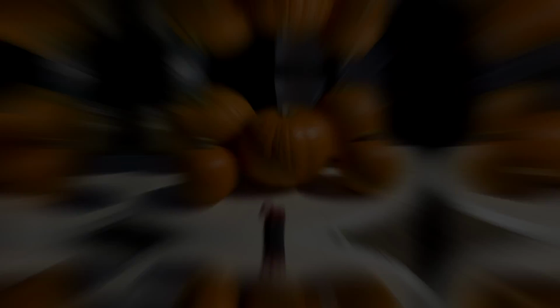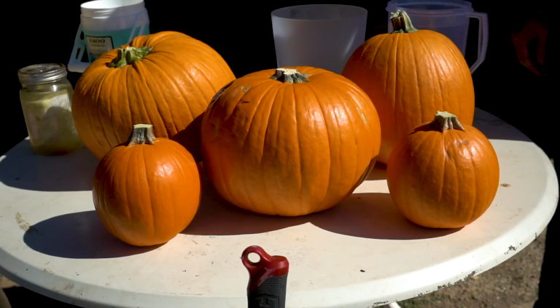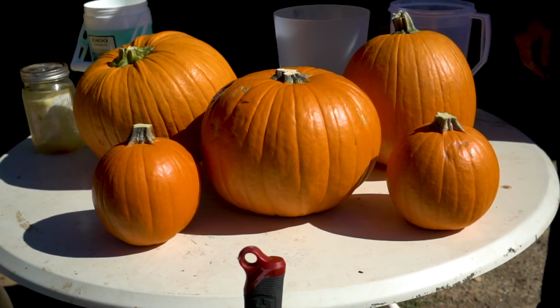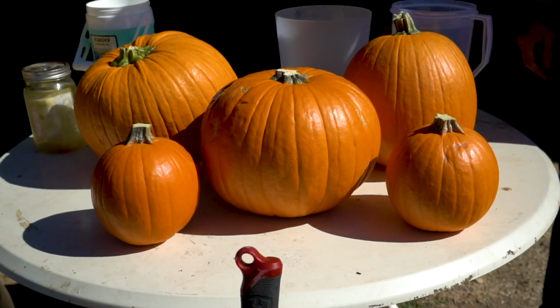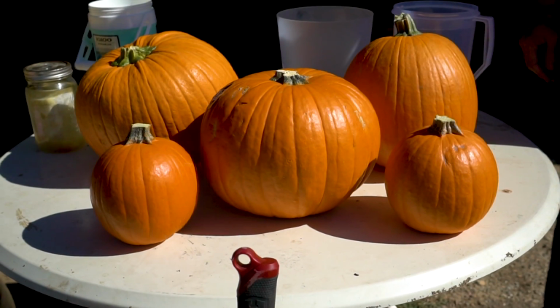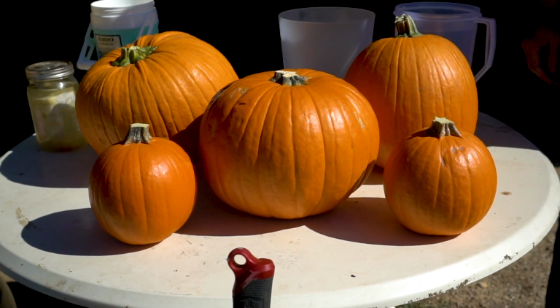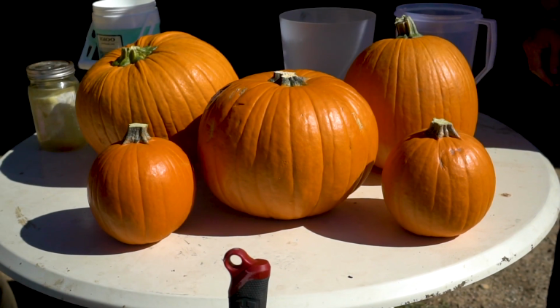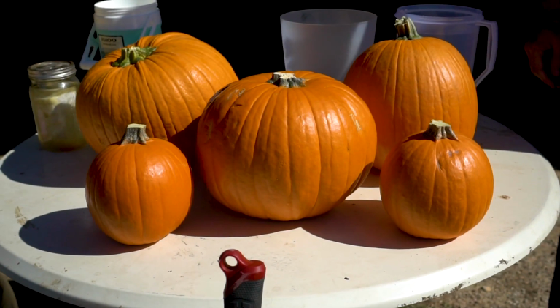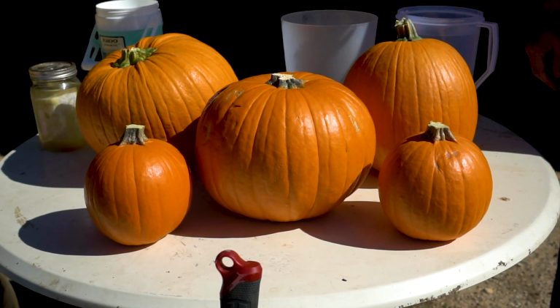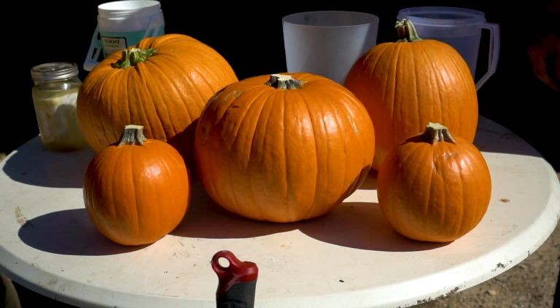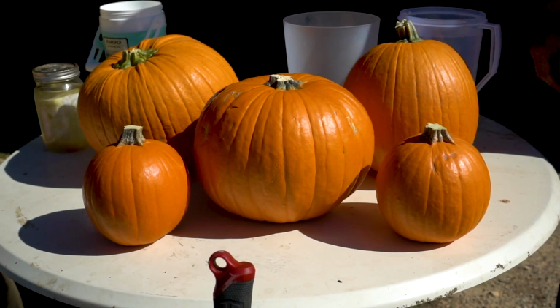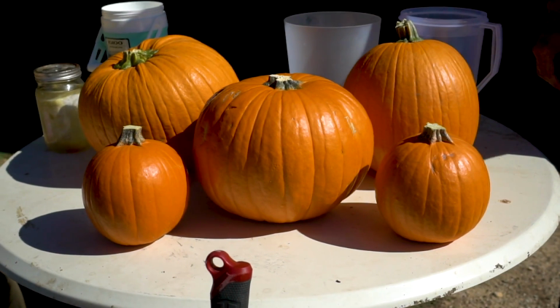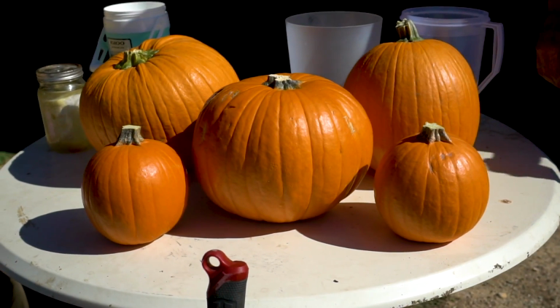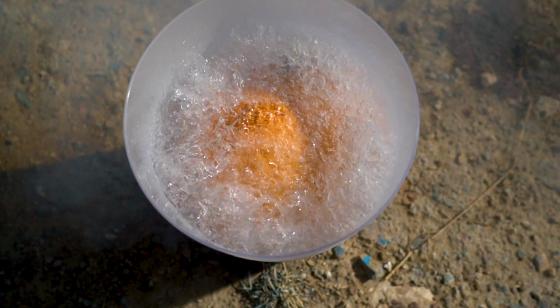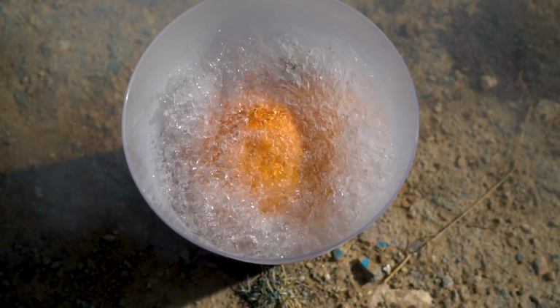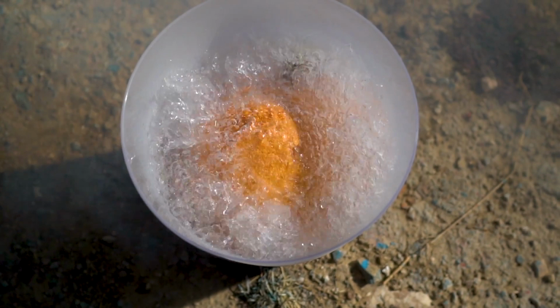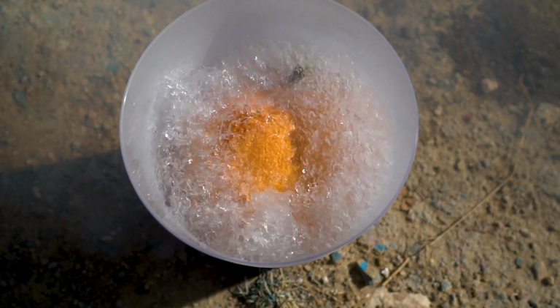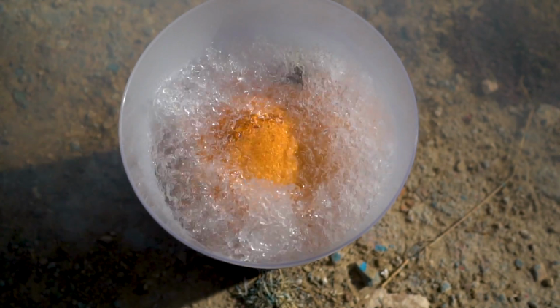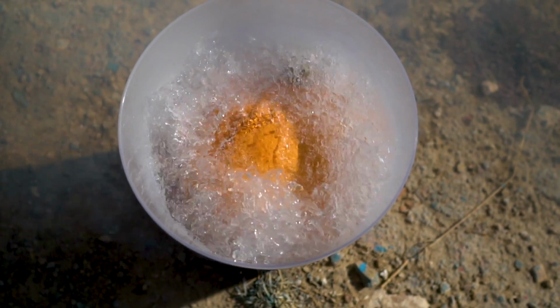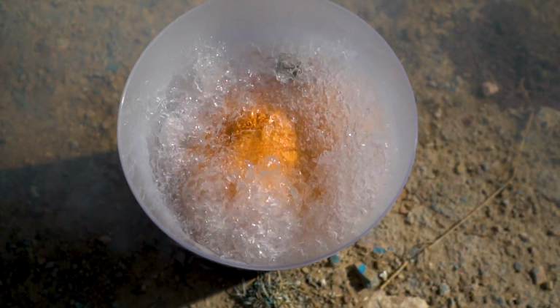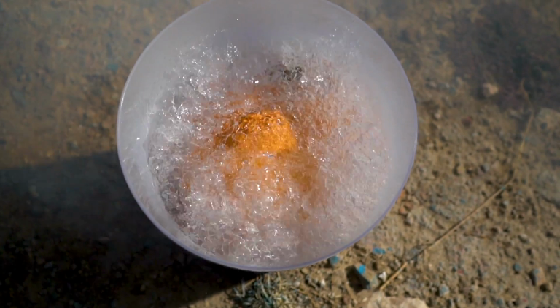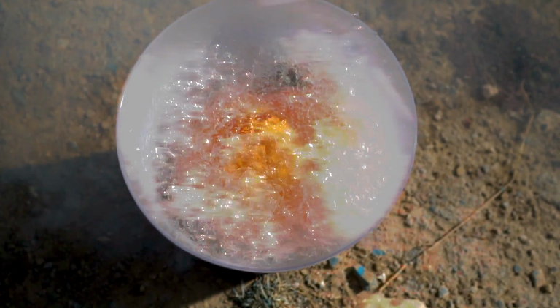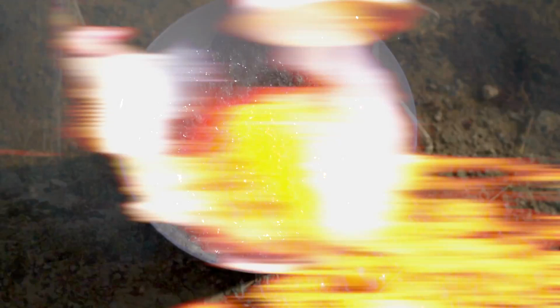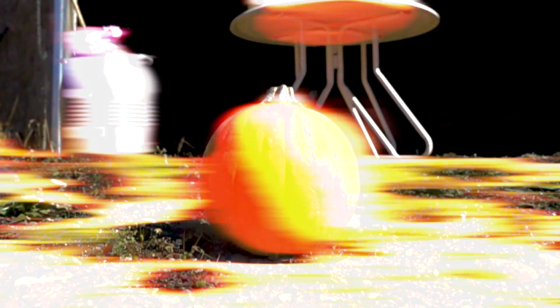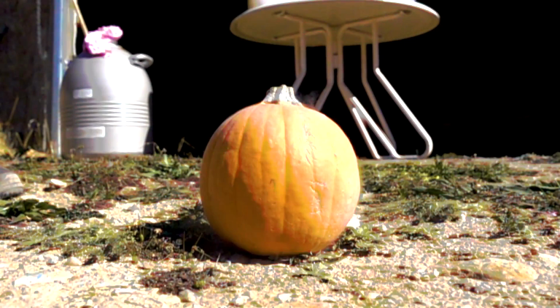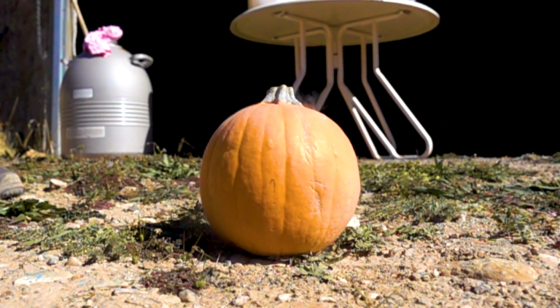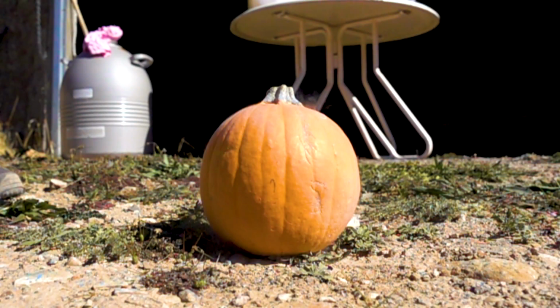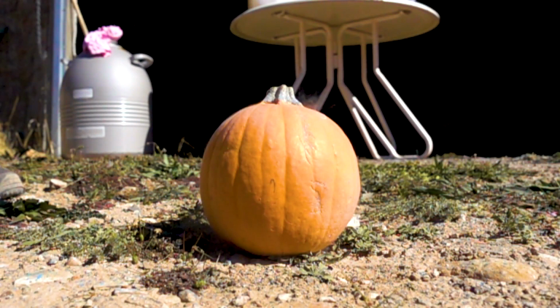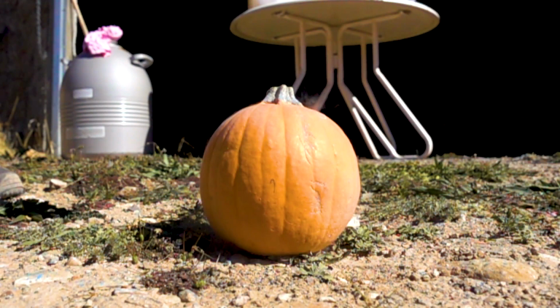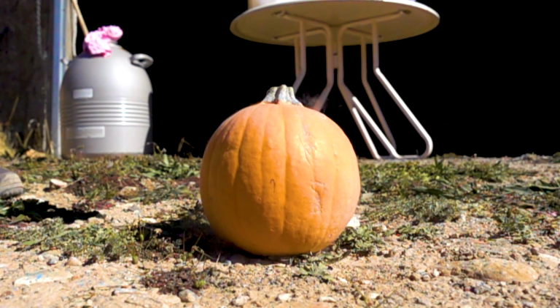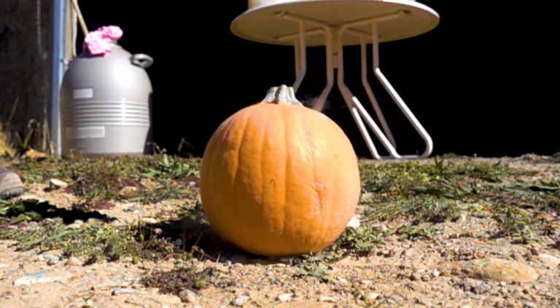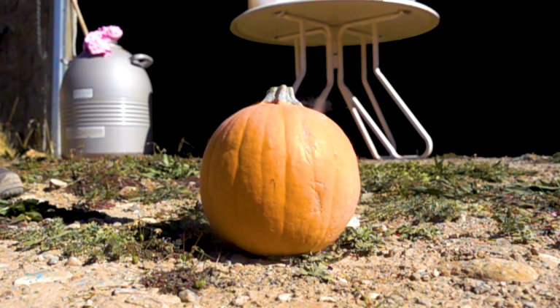In today's video we are going to freeze some pumpkins solid and smash them, along with a few other experiments.